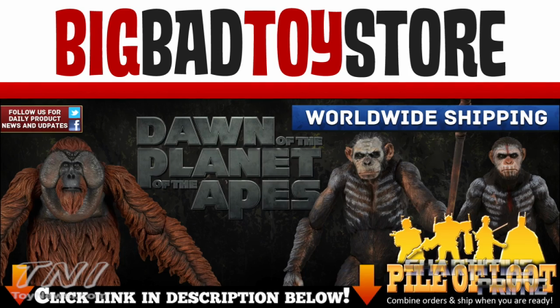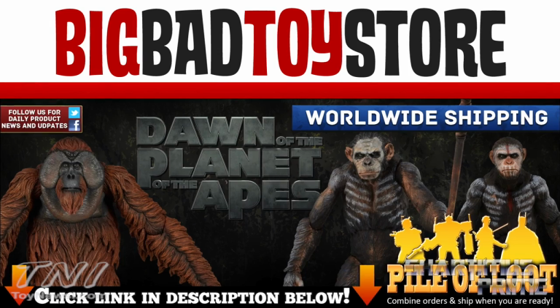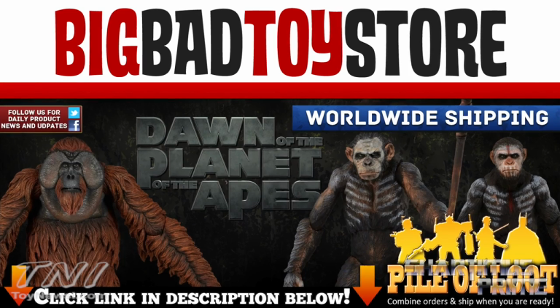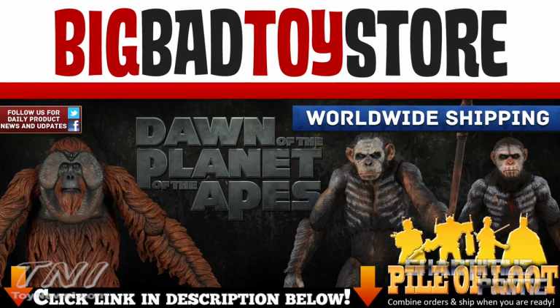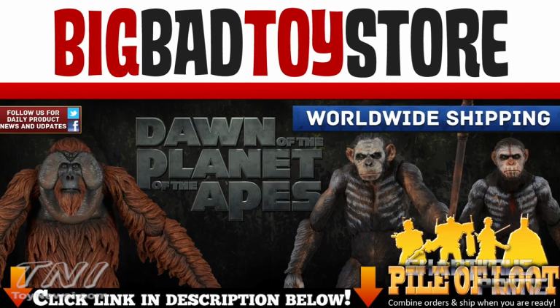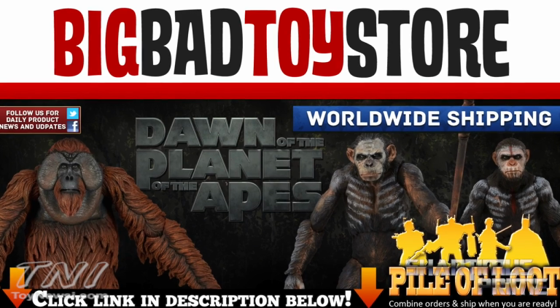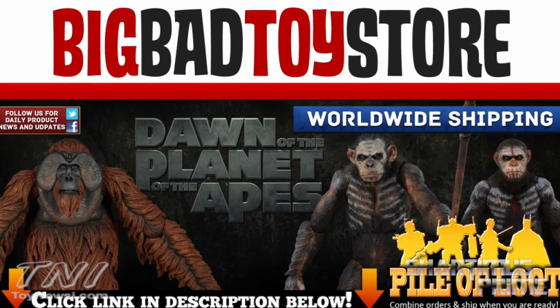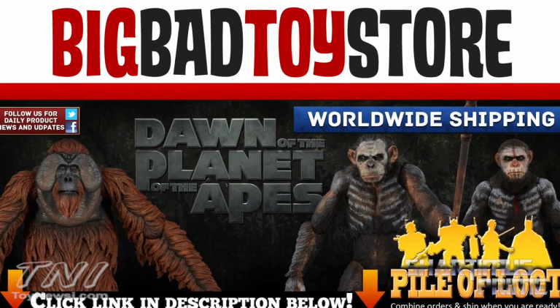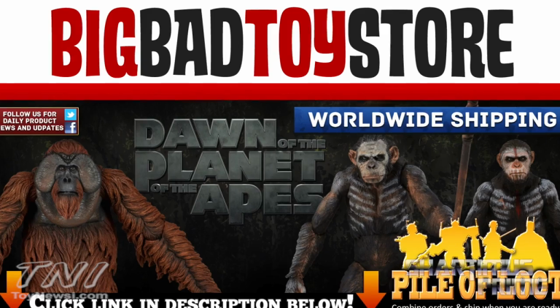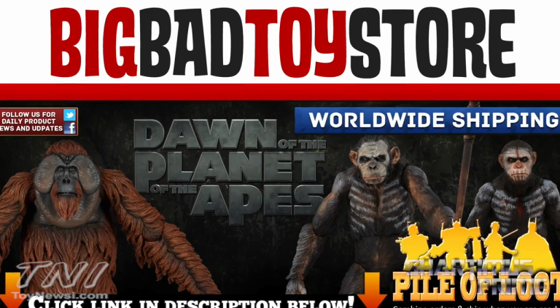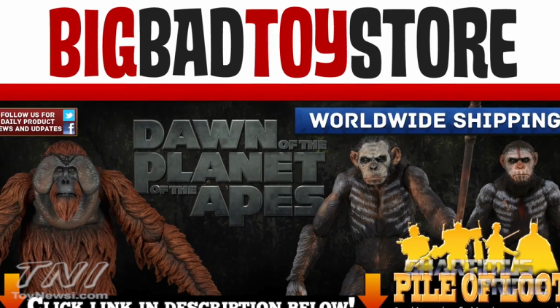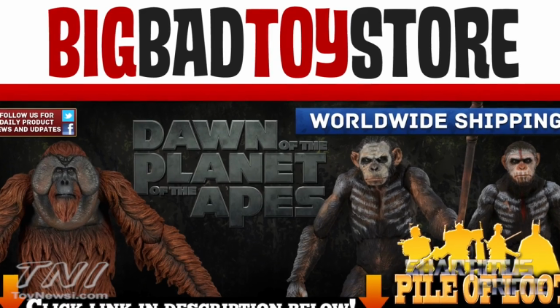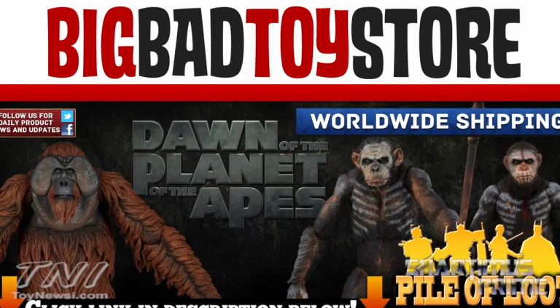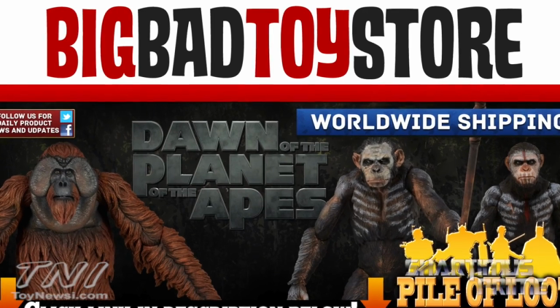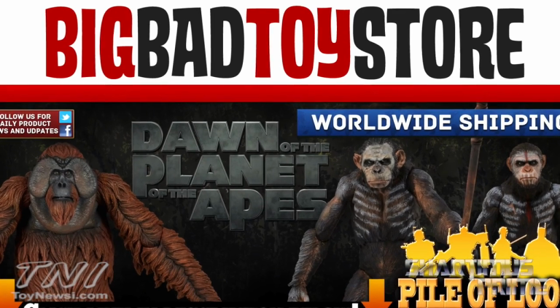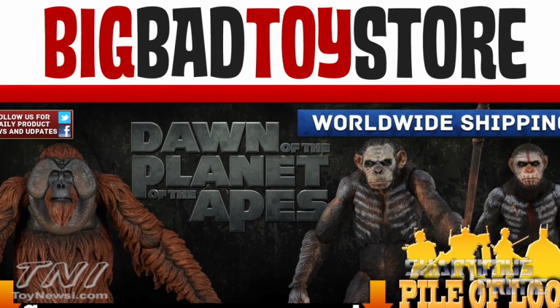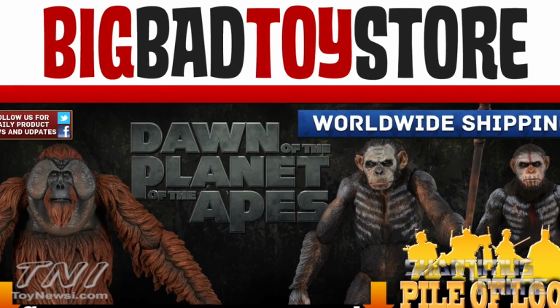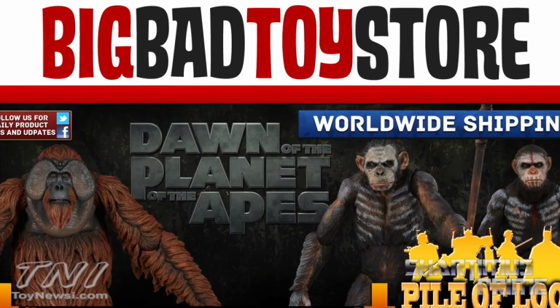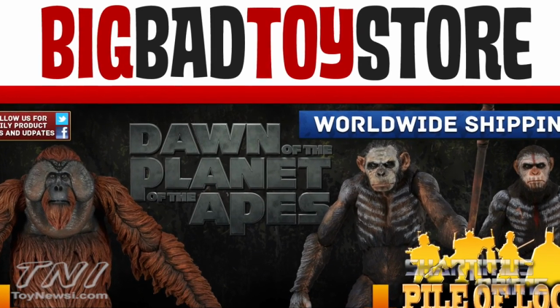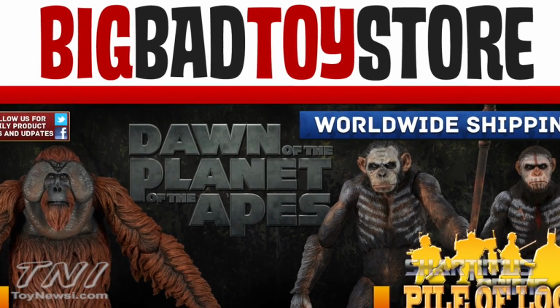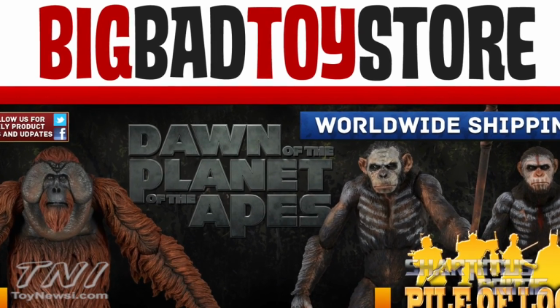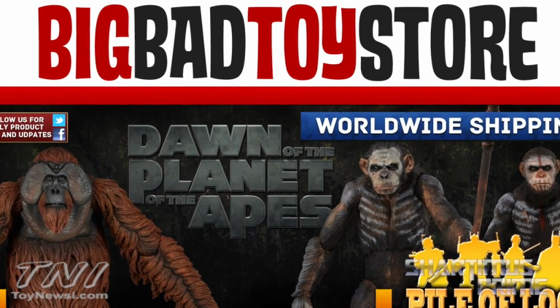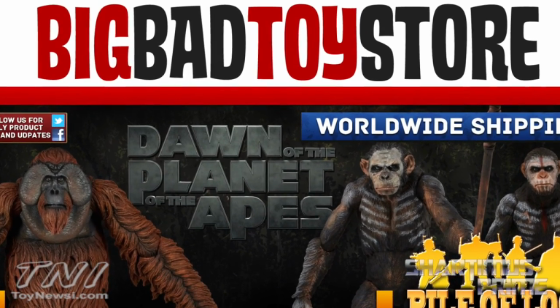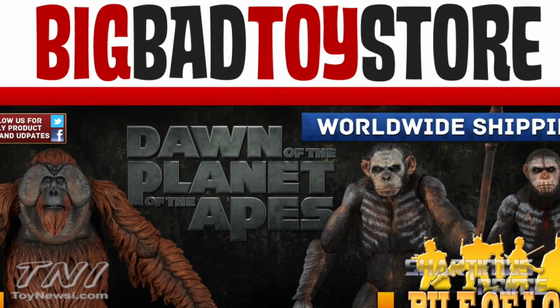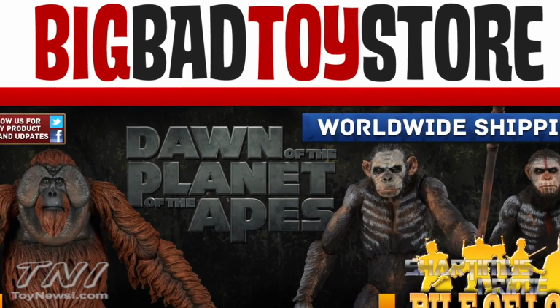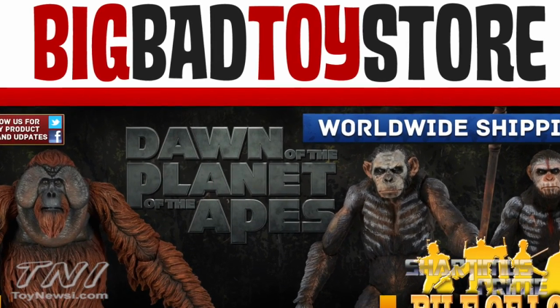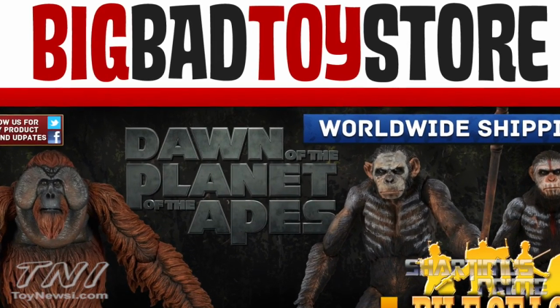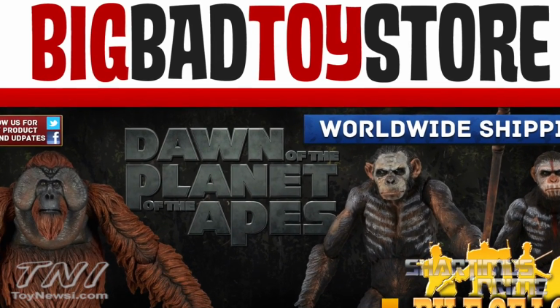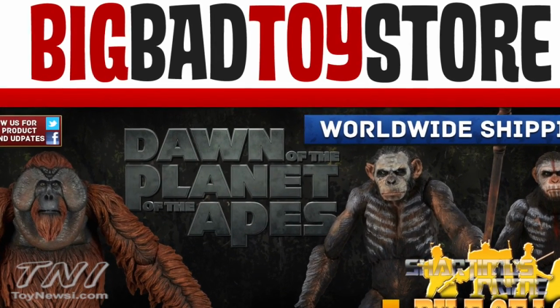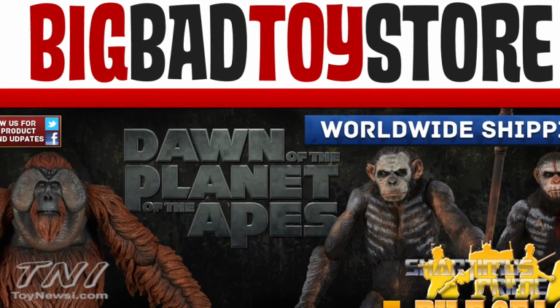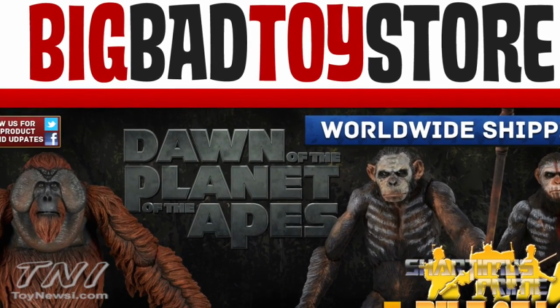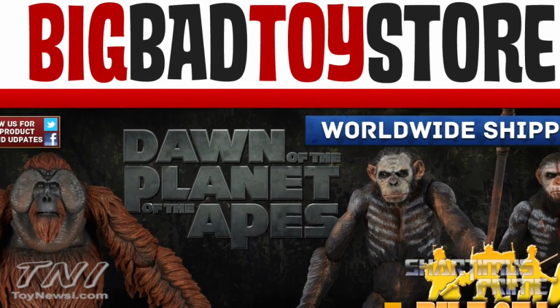Get your big badass toys at BigBadToyStore.com — click the link in the description below.